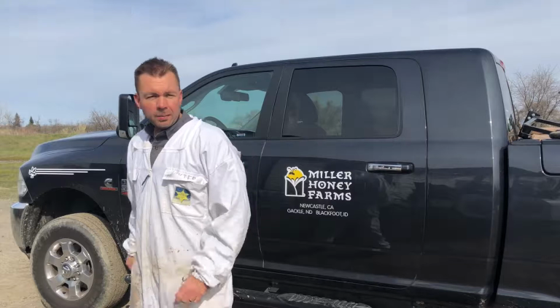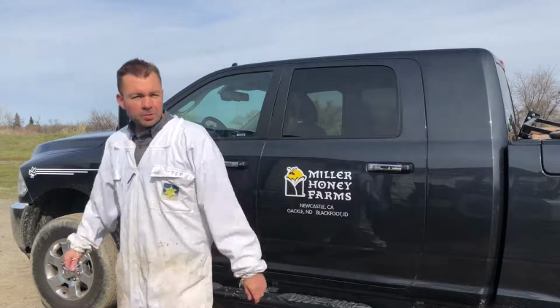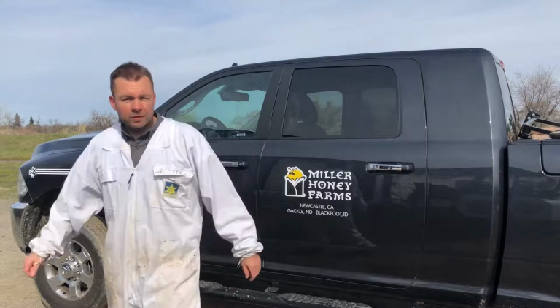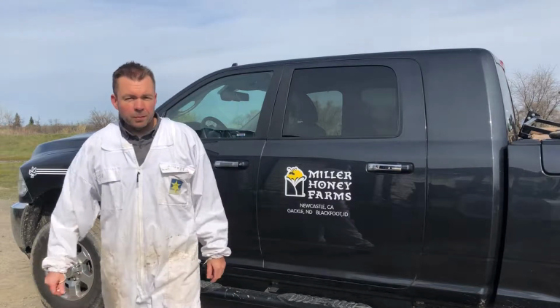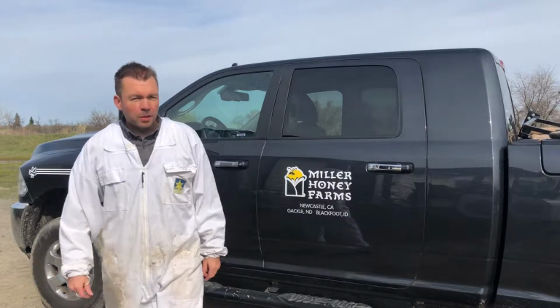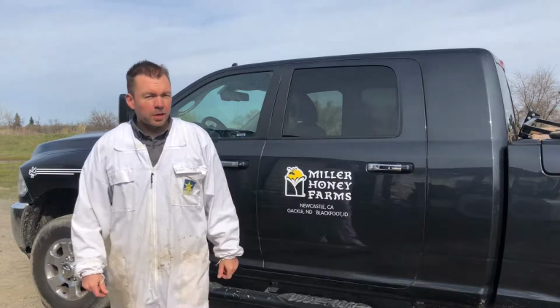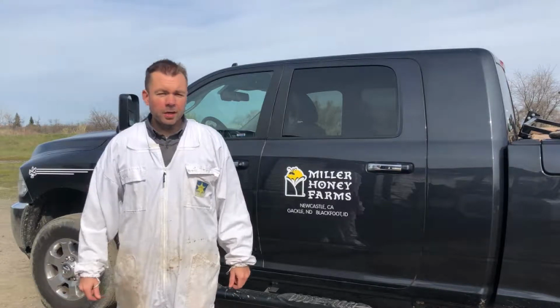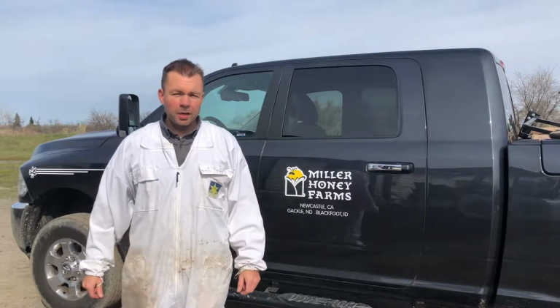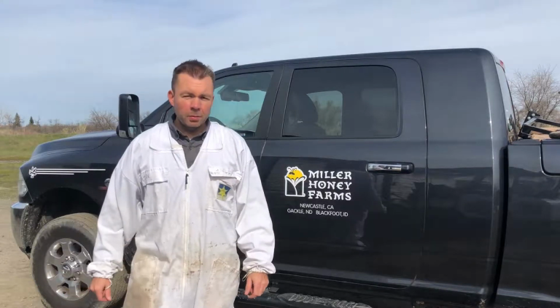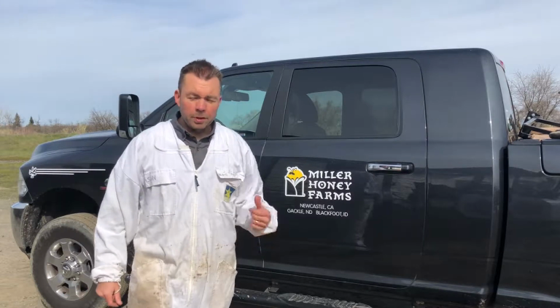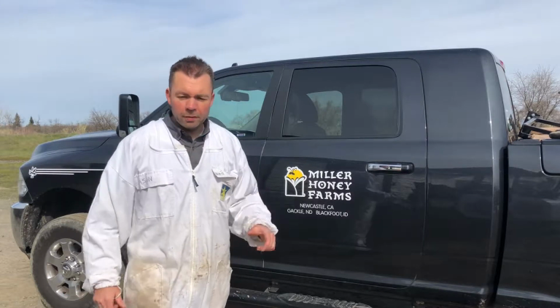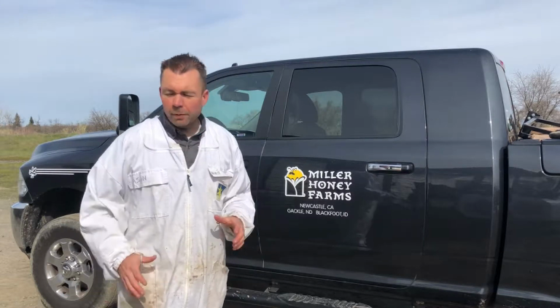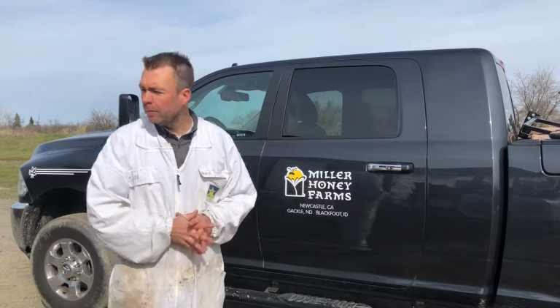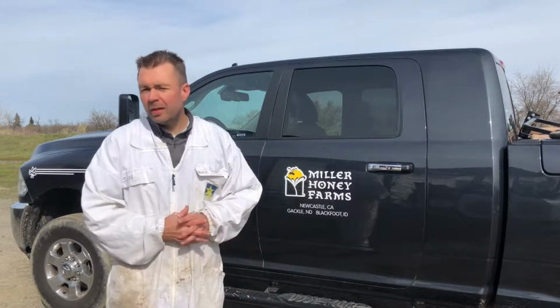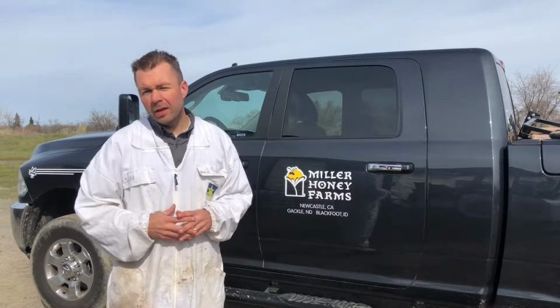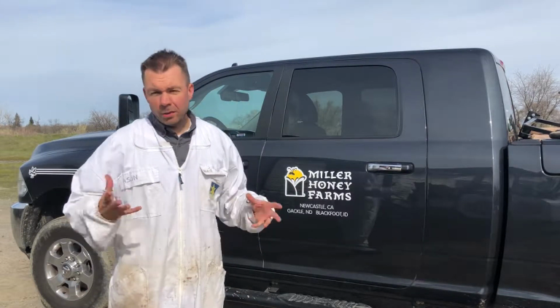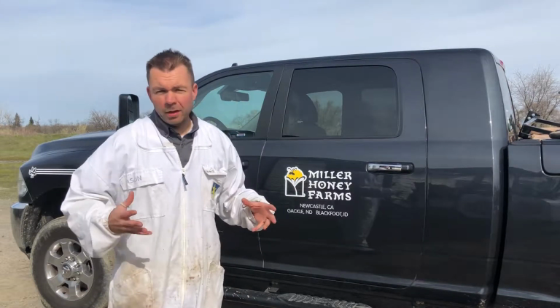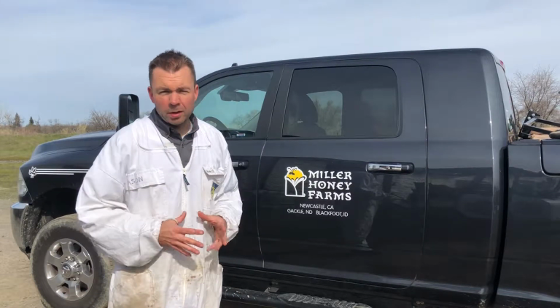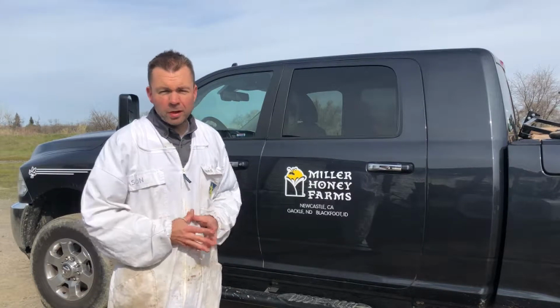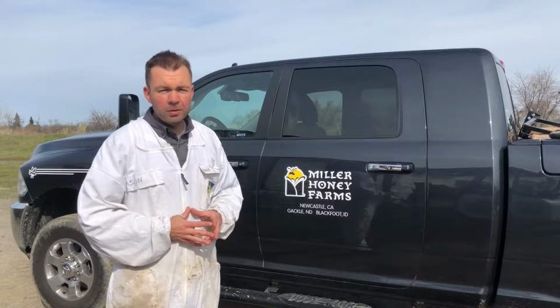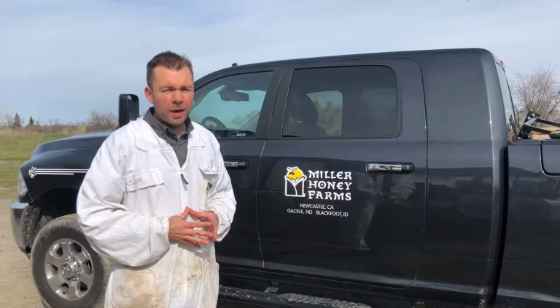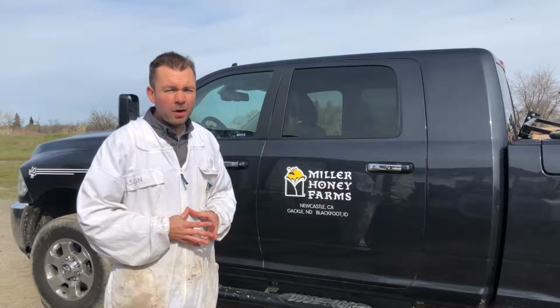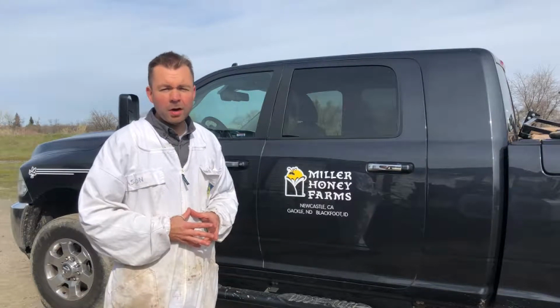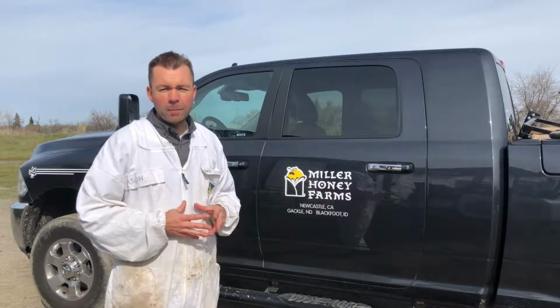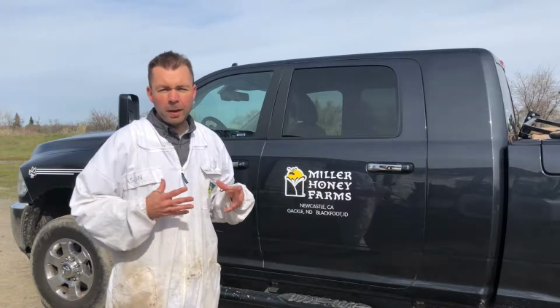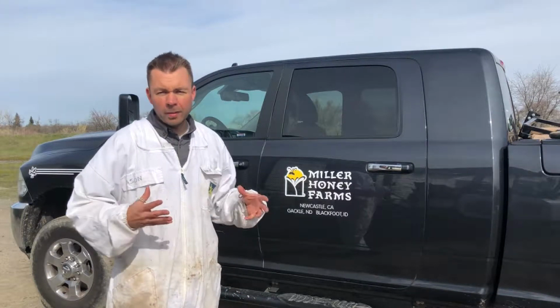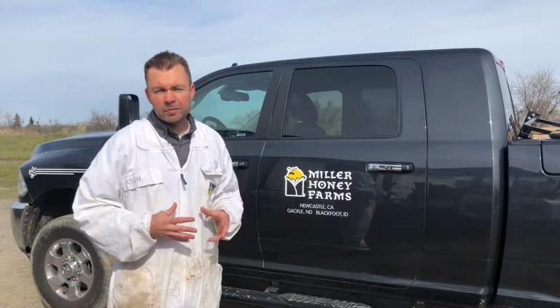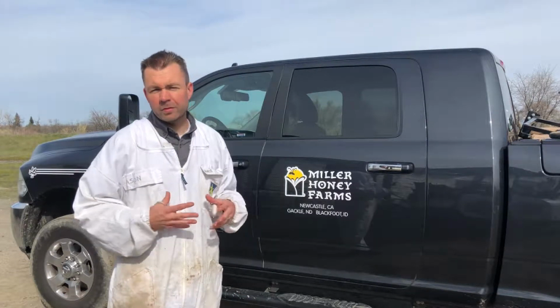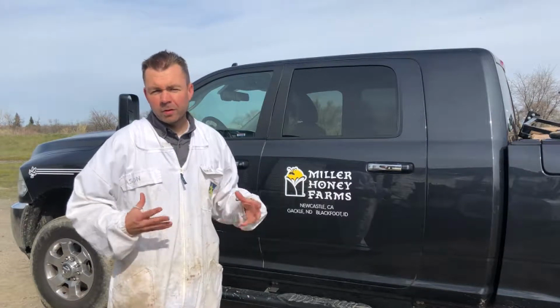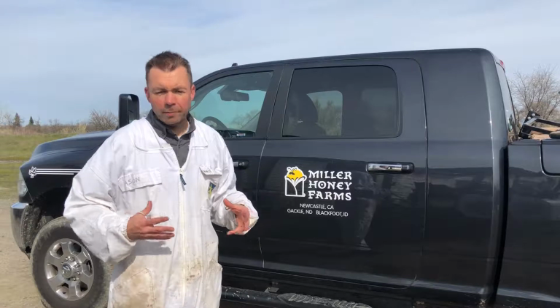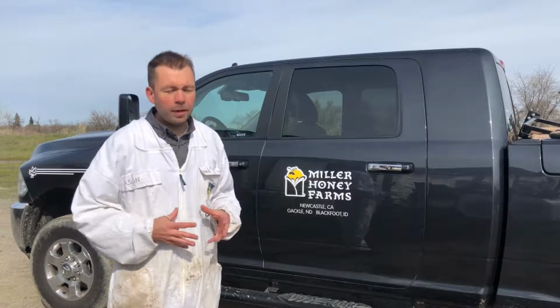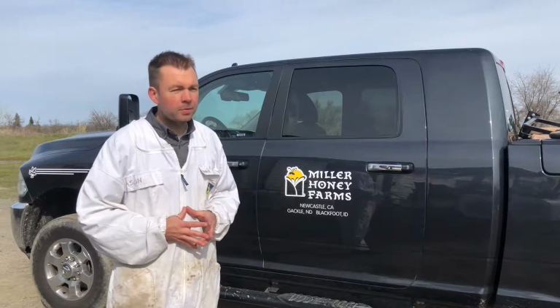Beekeeper Jason Miller here with Miller Honey Farms. Today I want to talk to you about pumps — syrup pumps.